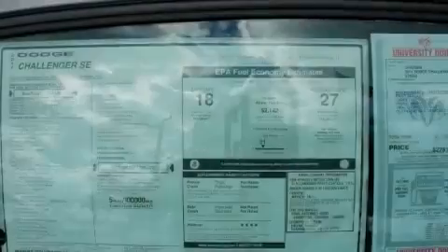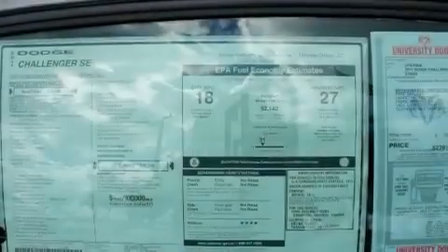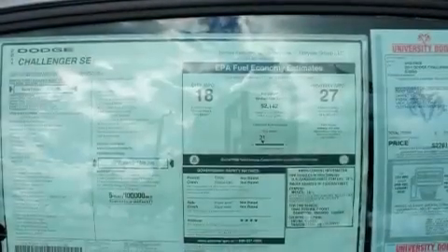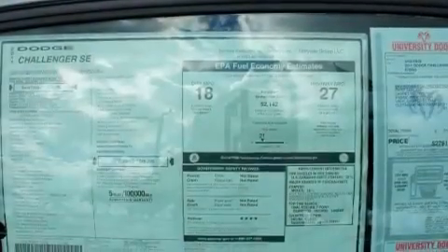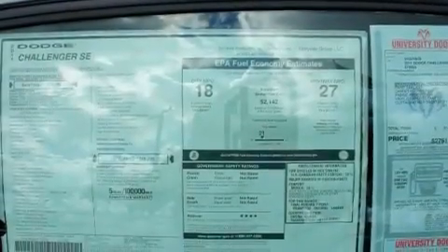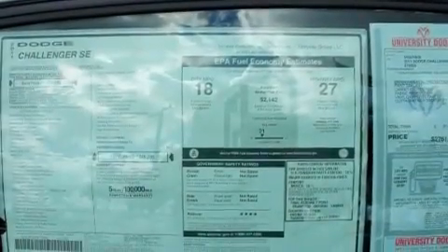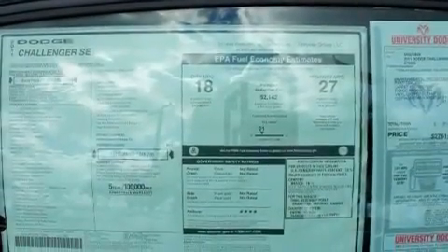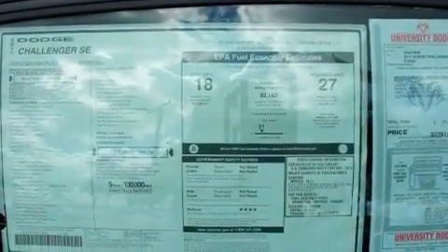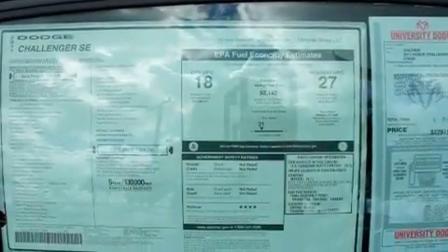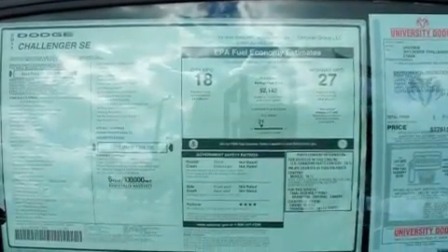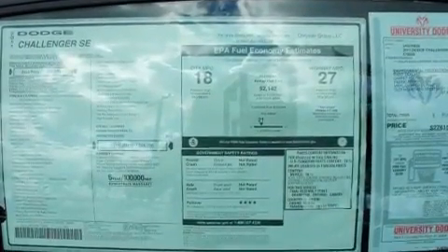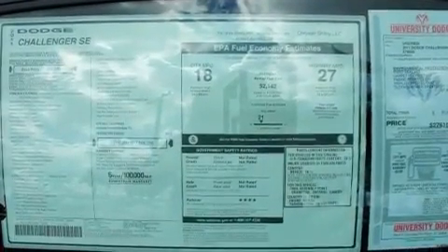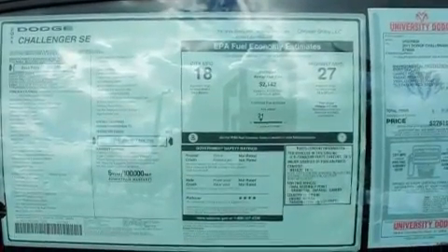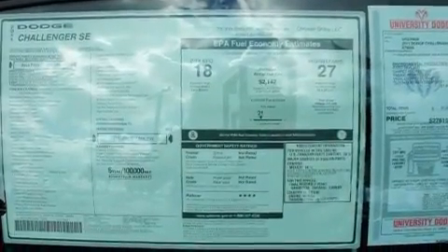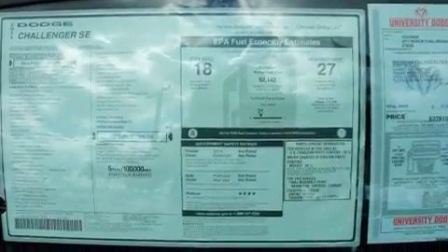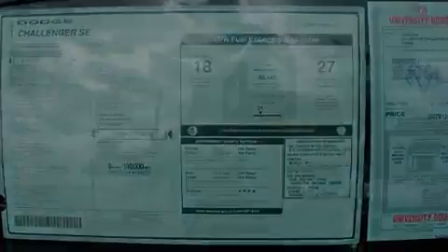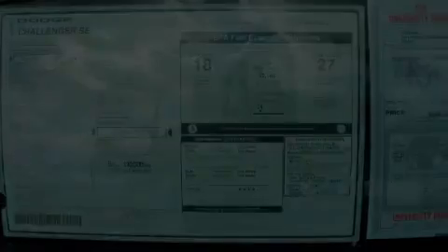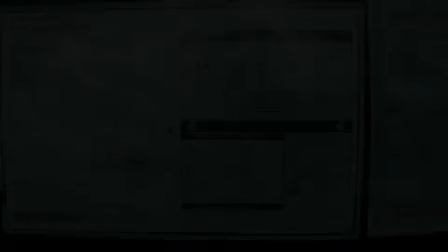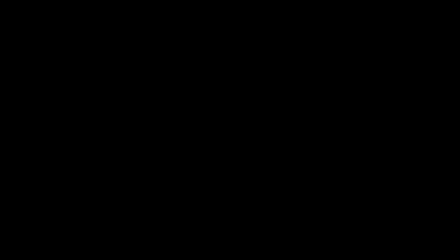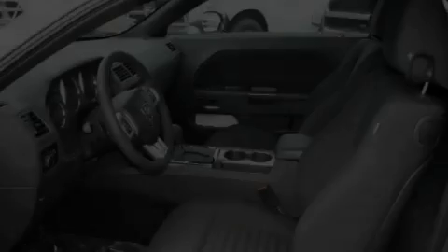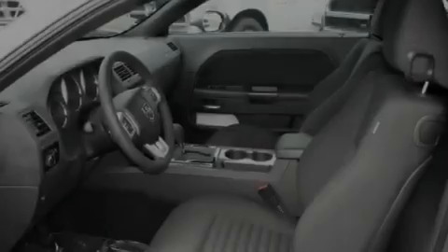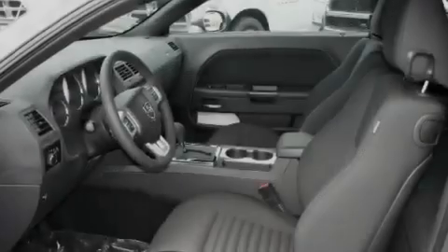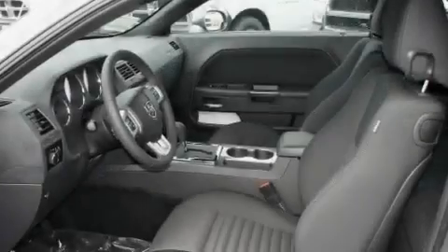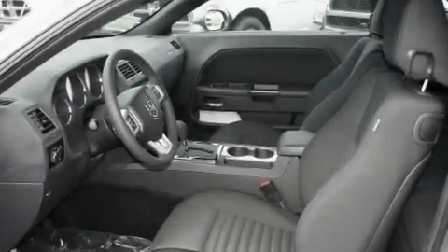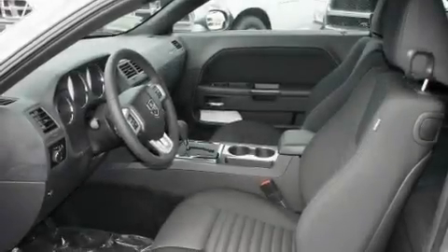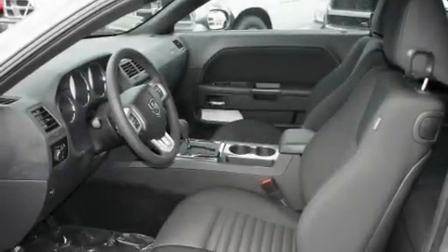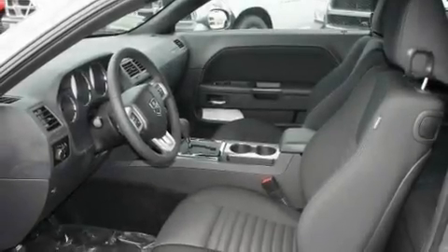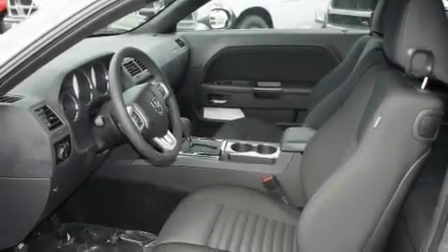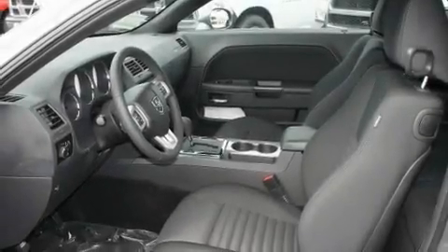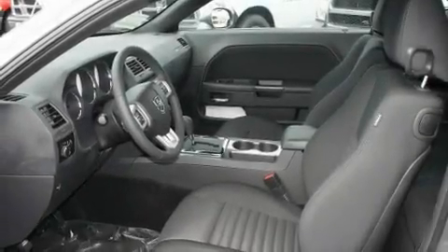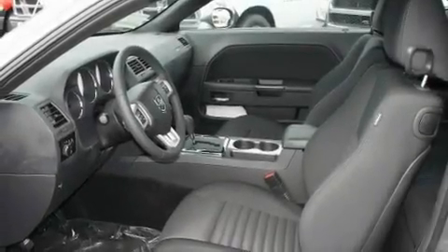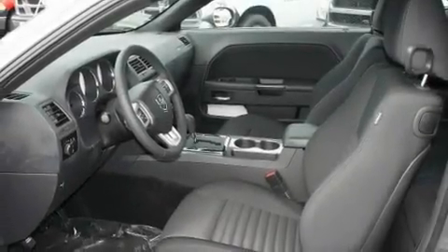Additional features include performance tires, aluminum wheels, a low tire pressure indicator, a keyless entry system, and an anti-theft protection system.